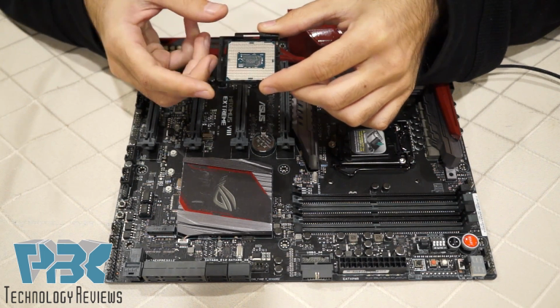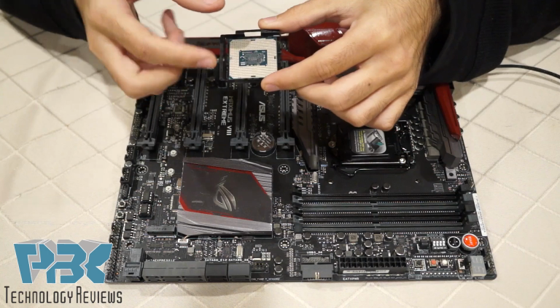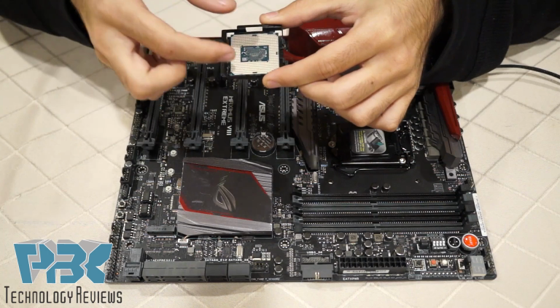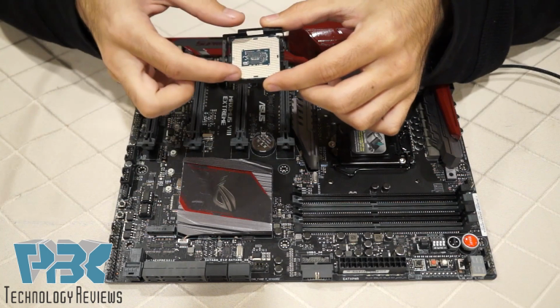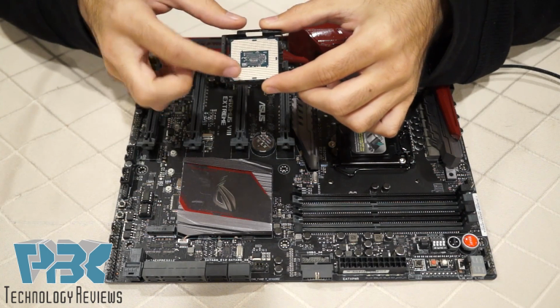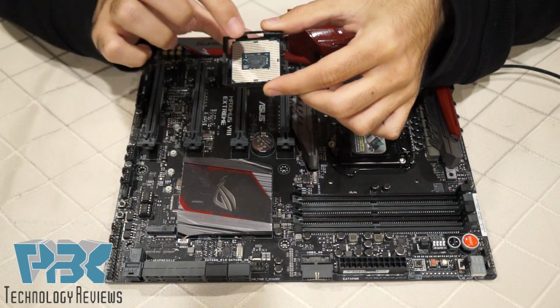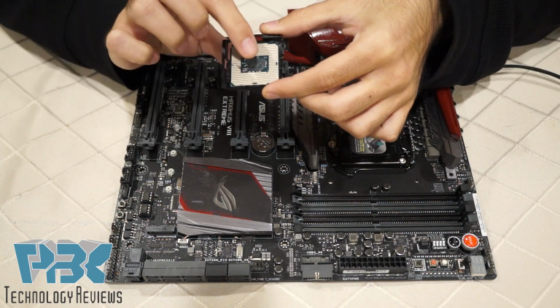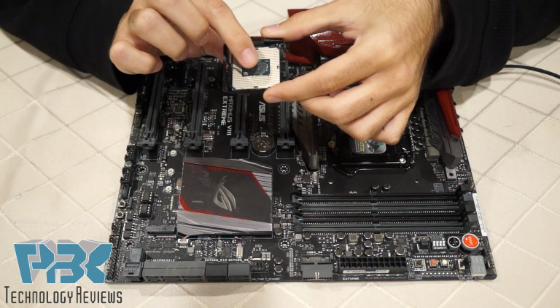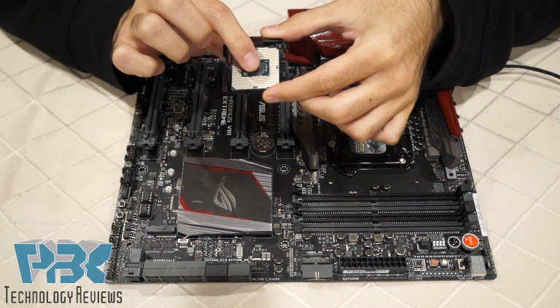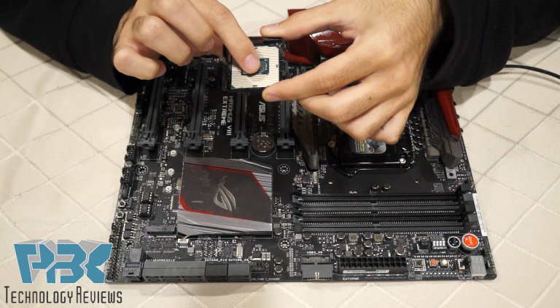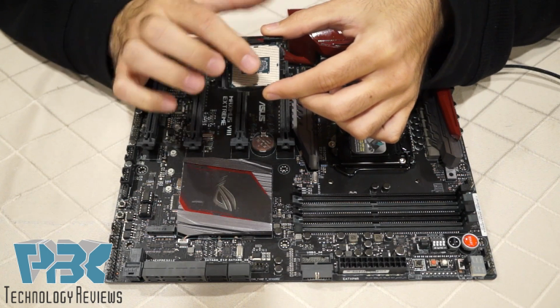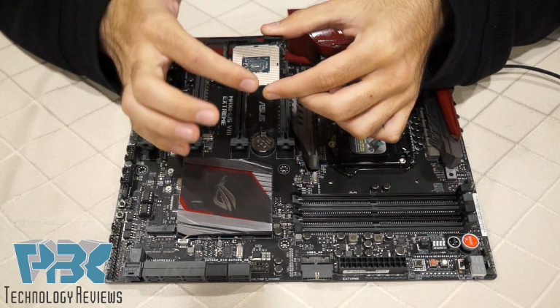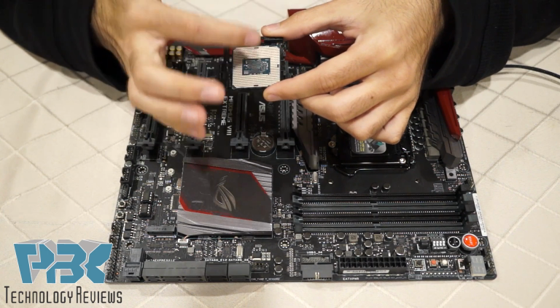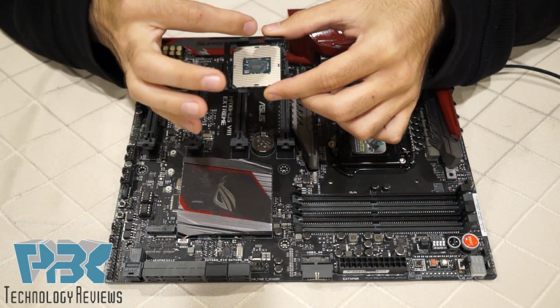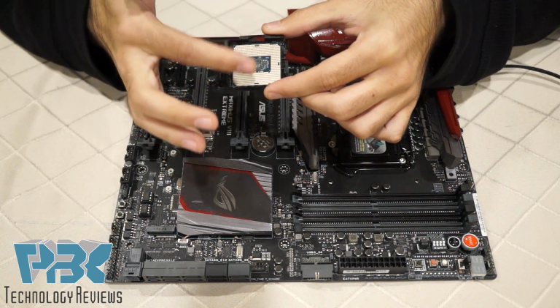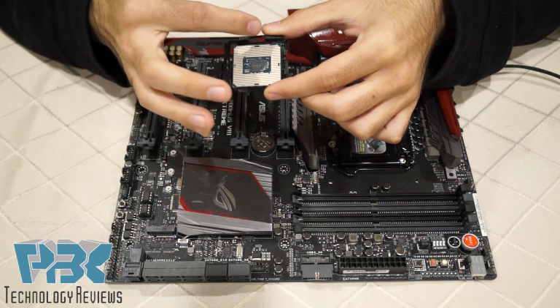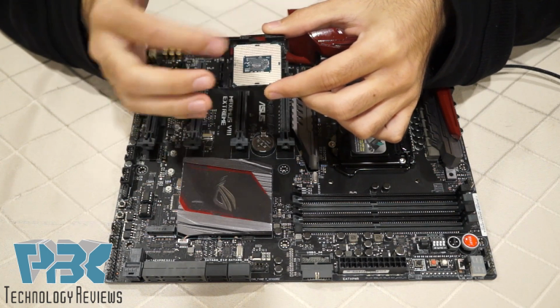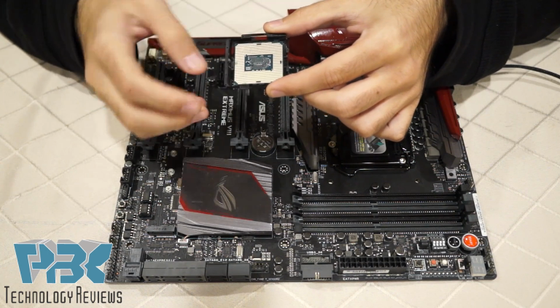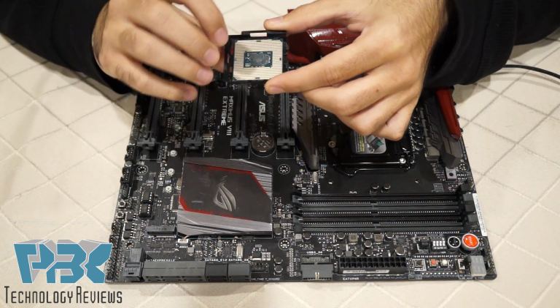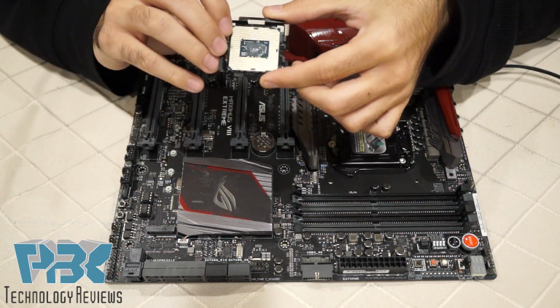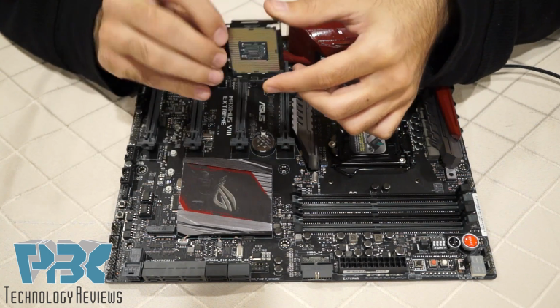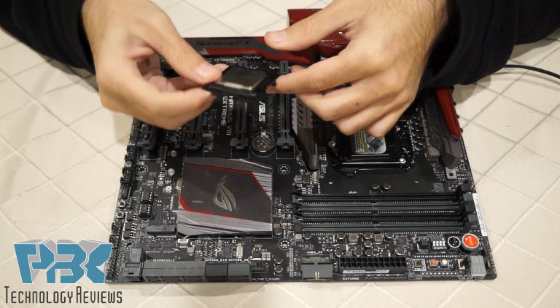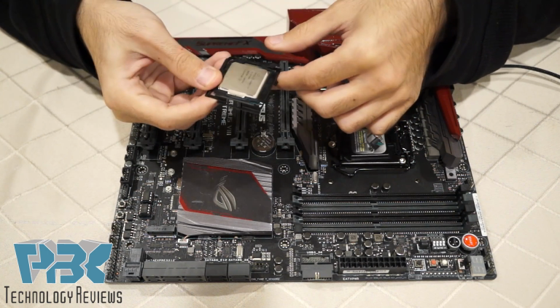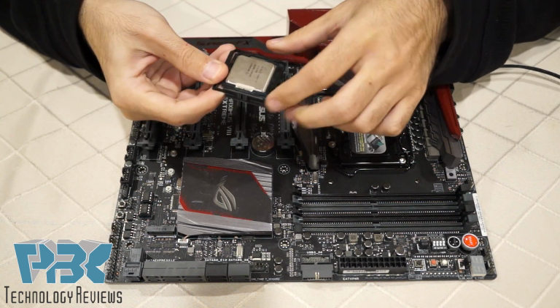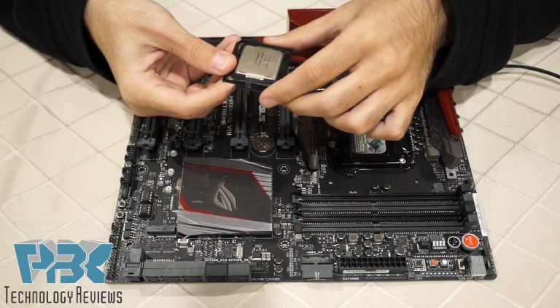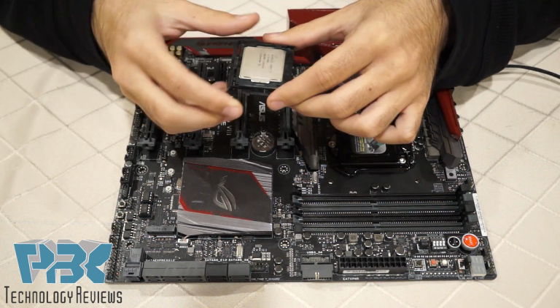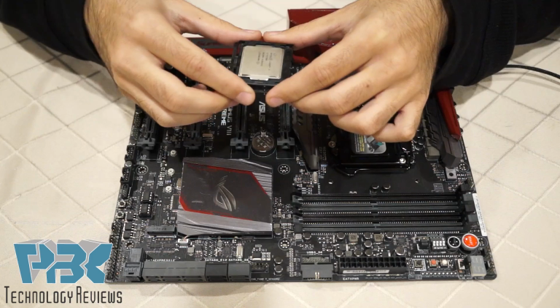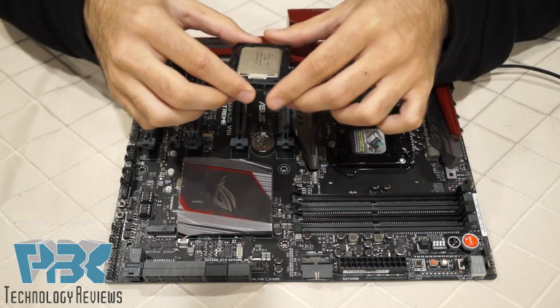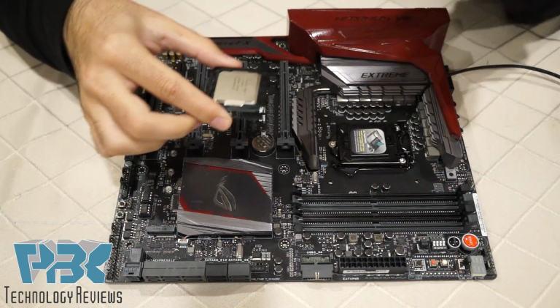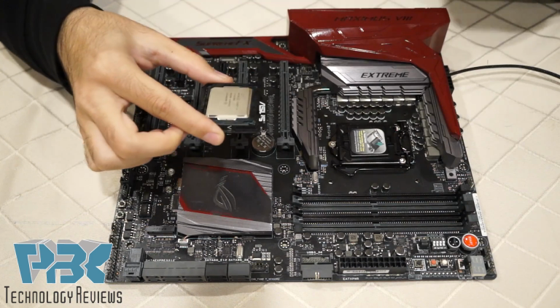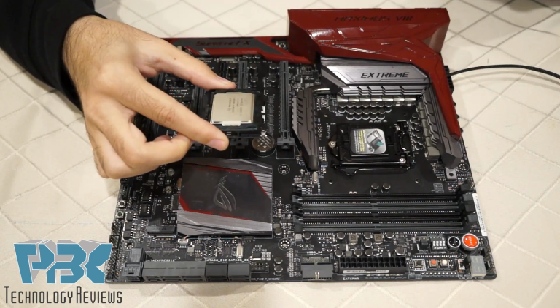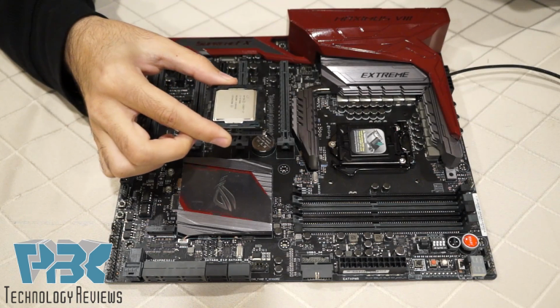You put it in, press down the middle, and make sure both sides click in. Then you can flip it over and you're ready to install the CPU.